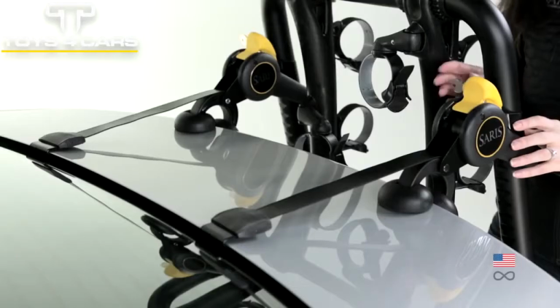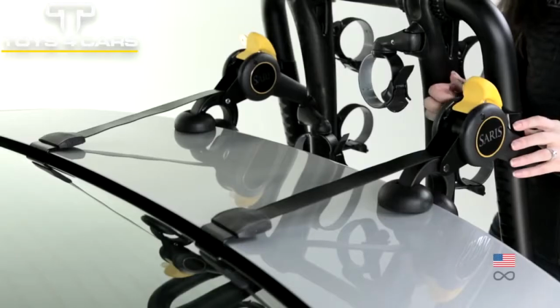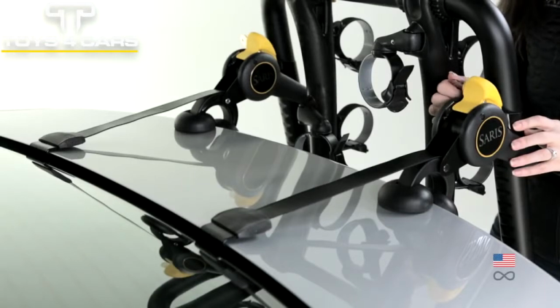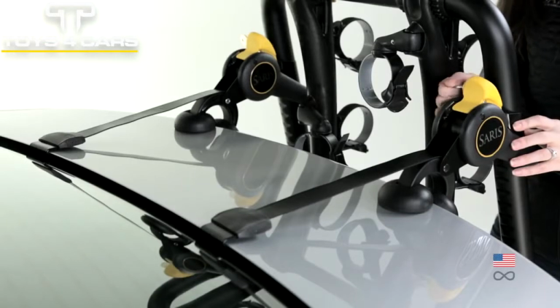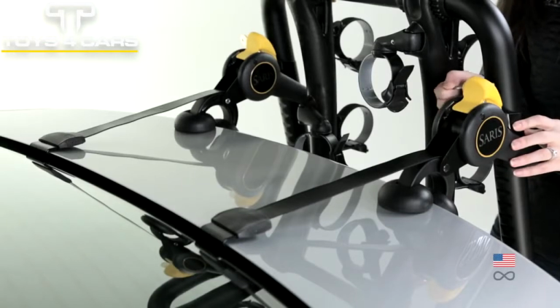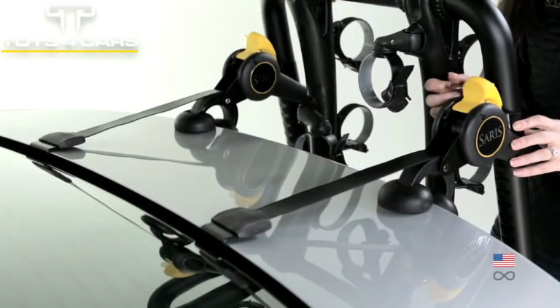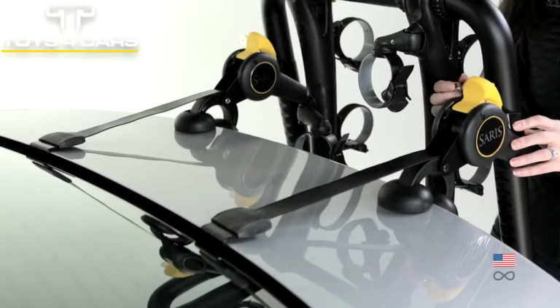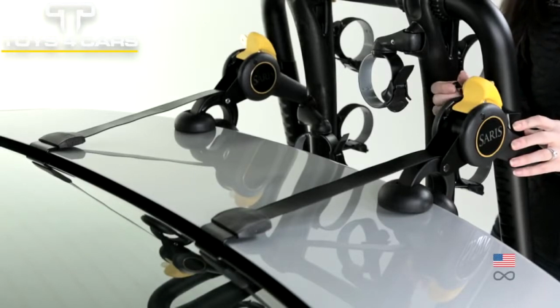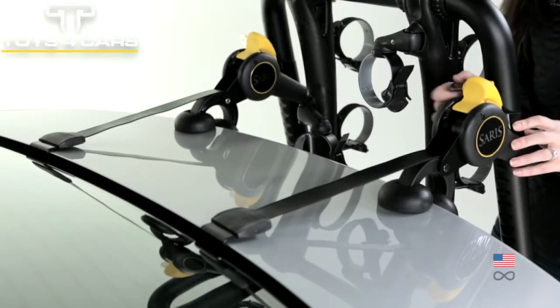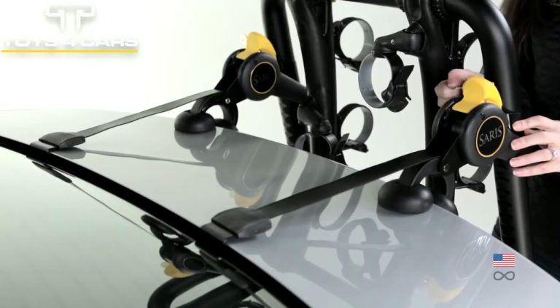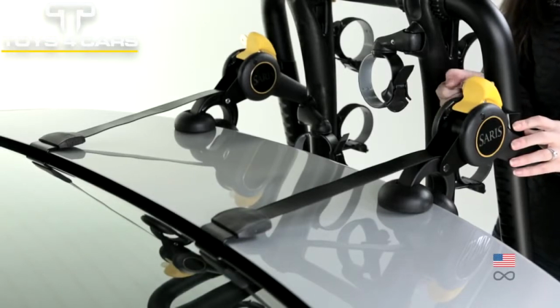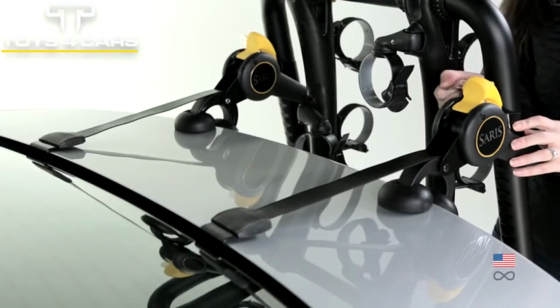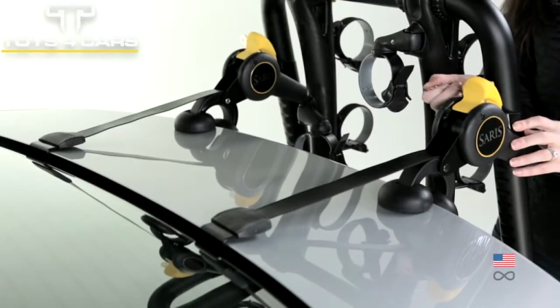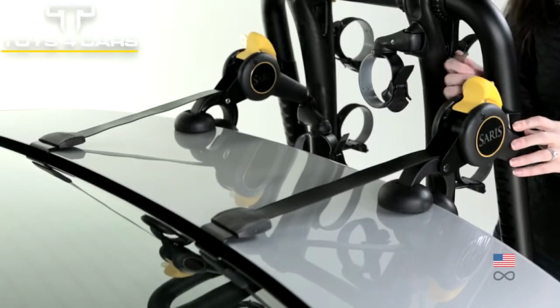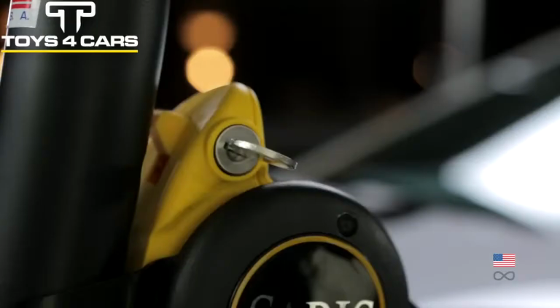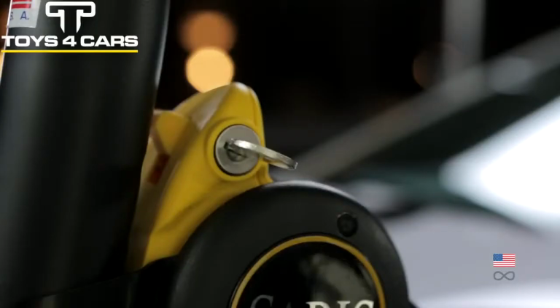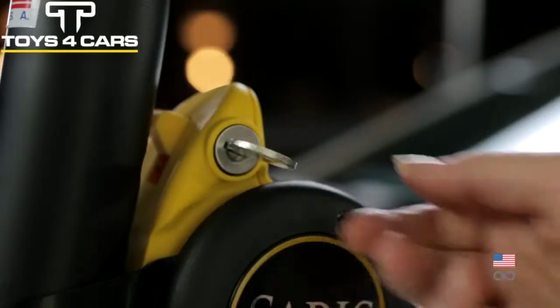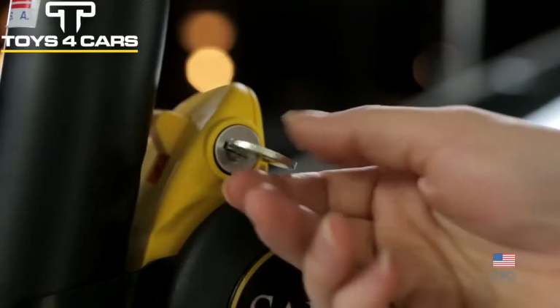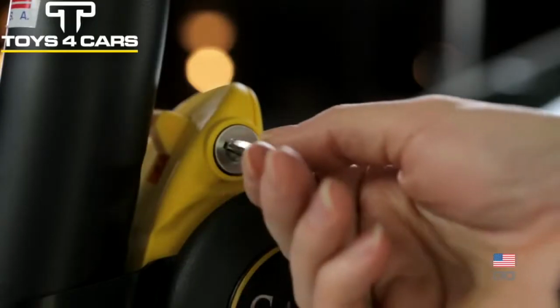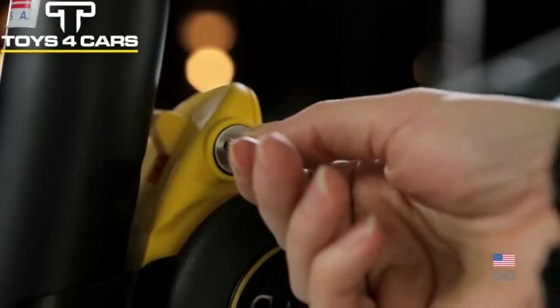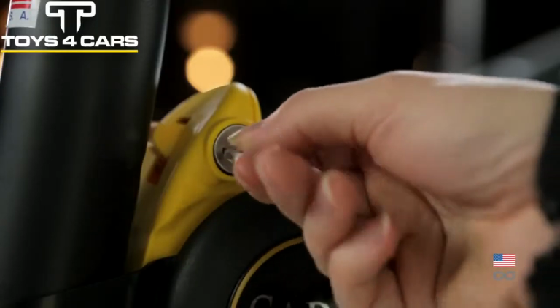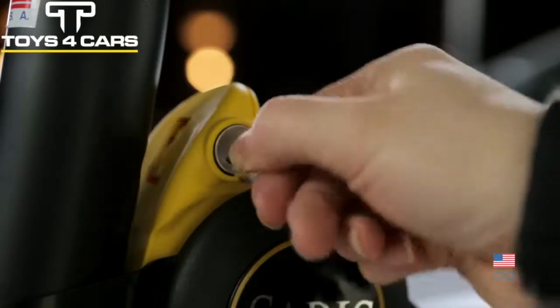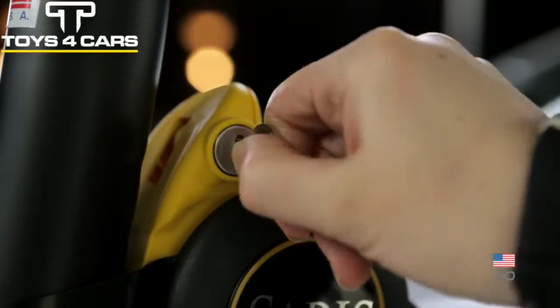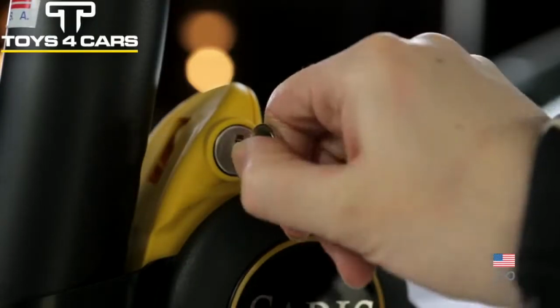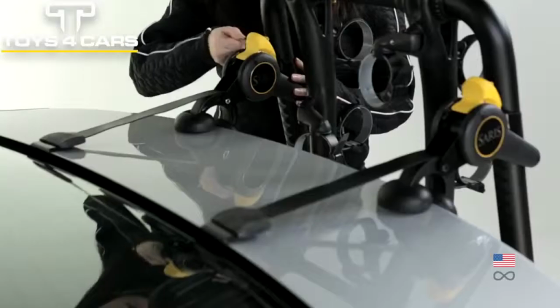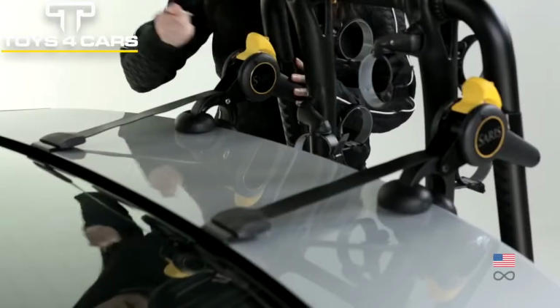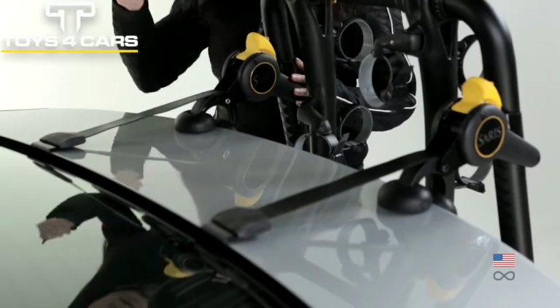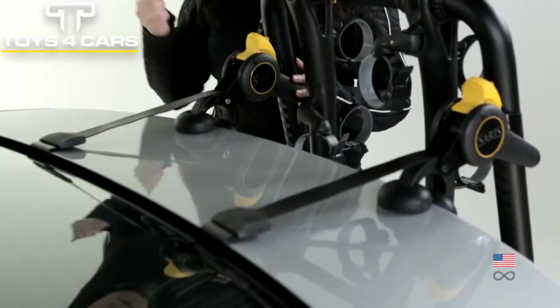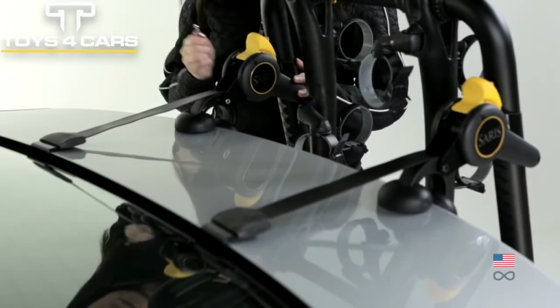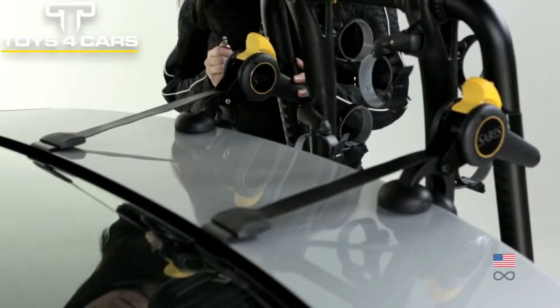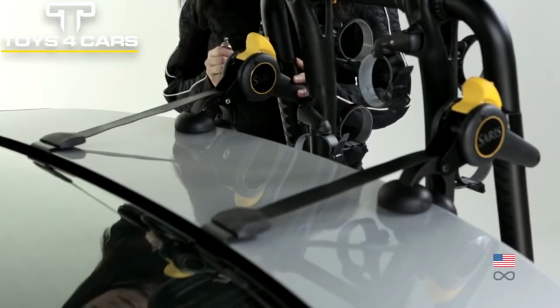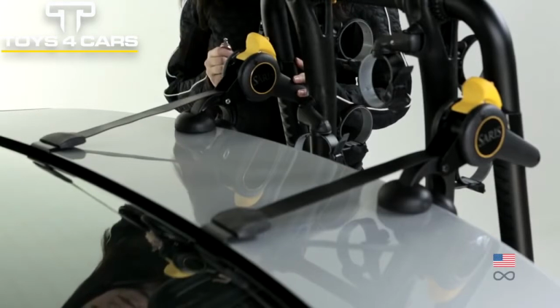Locking straps — locking ratchets ensure straps never loosen and that the rack is not stolen off the vehicle.